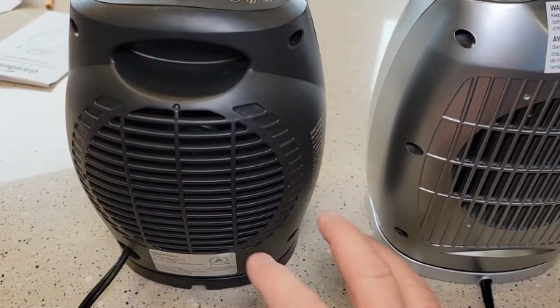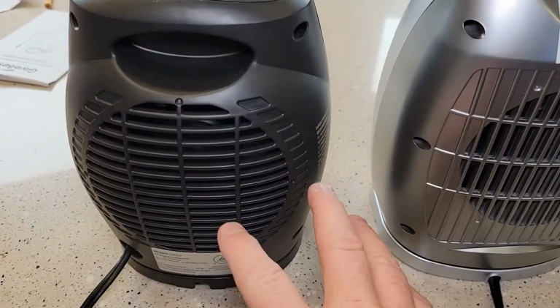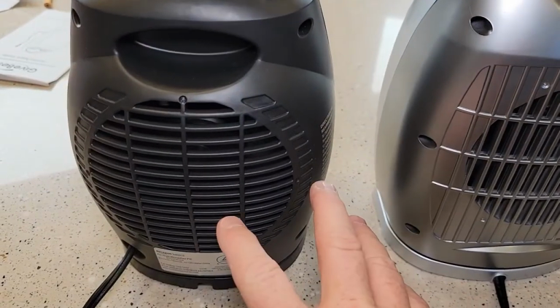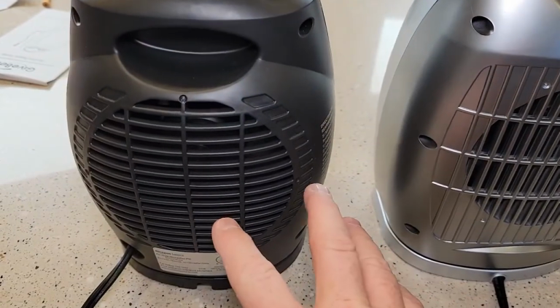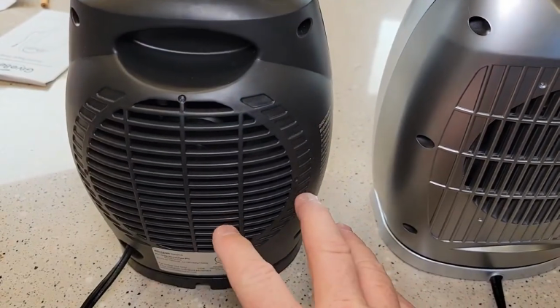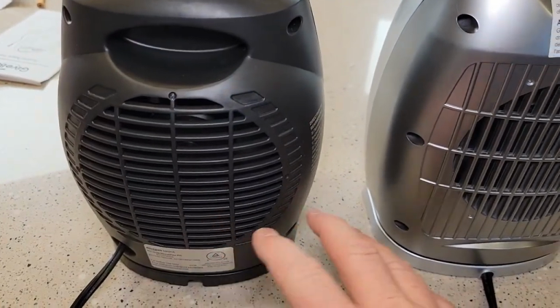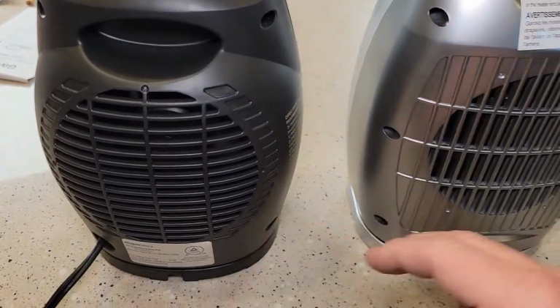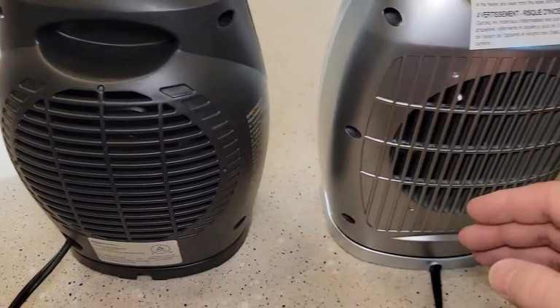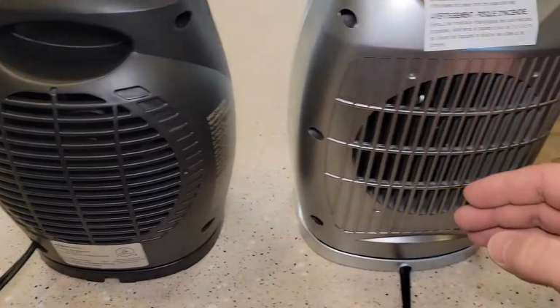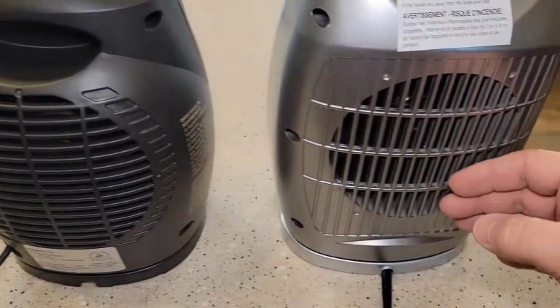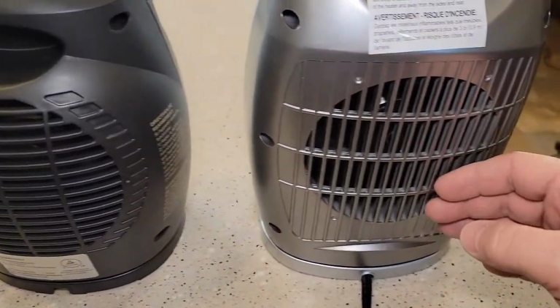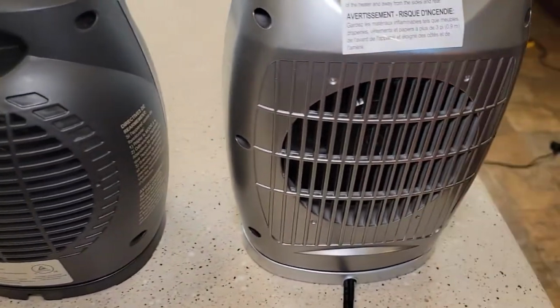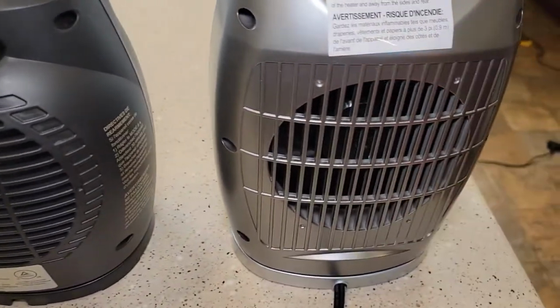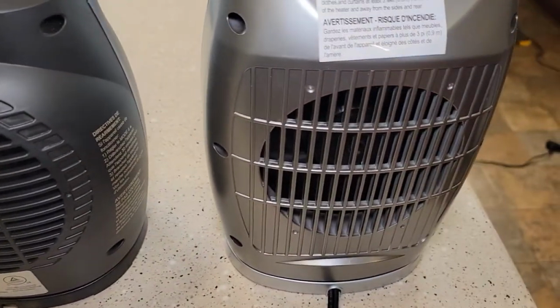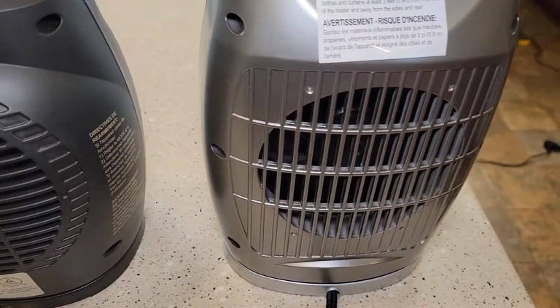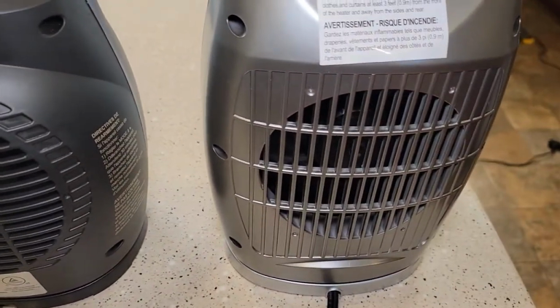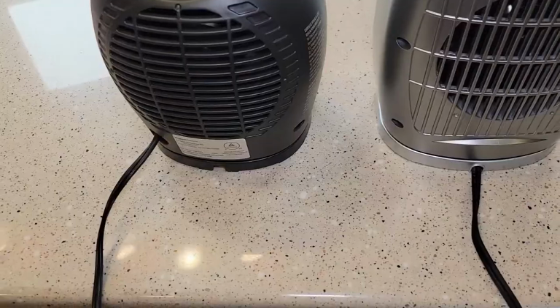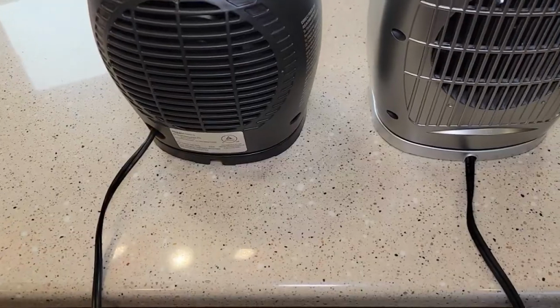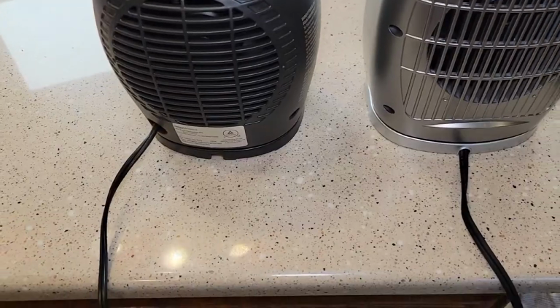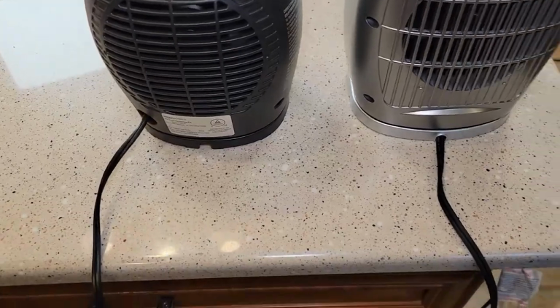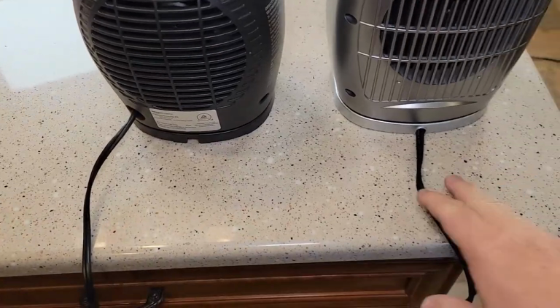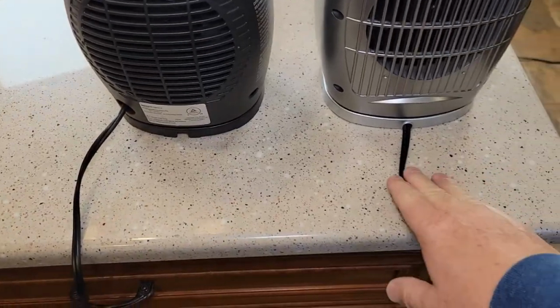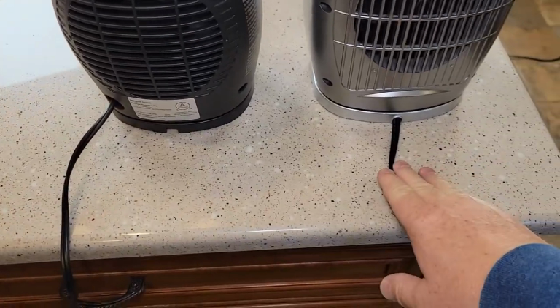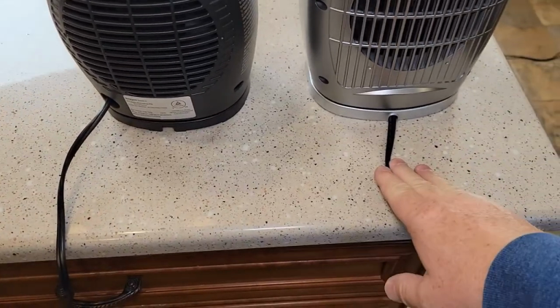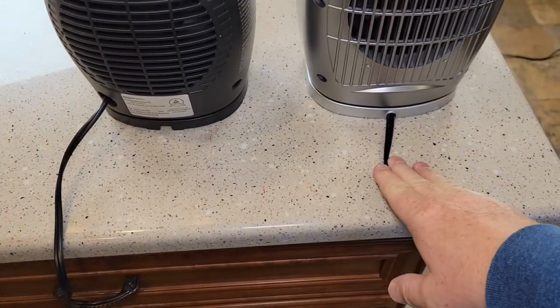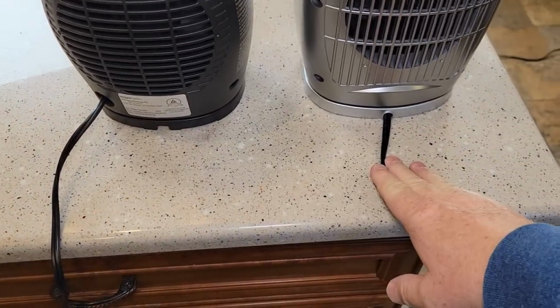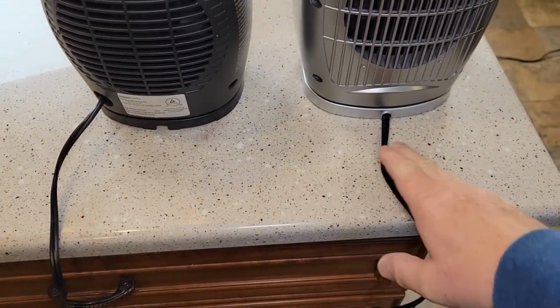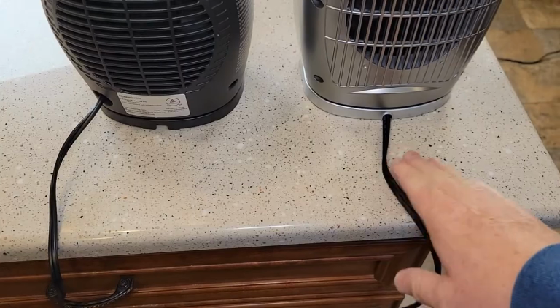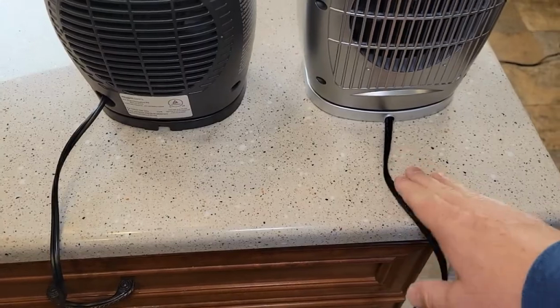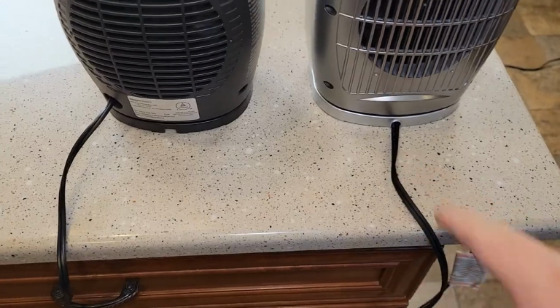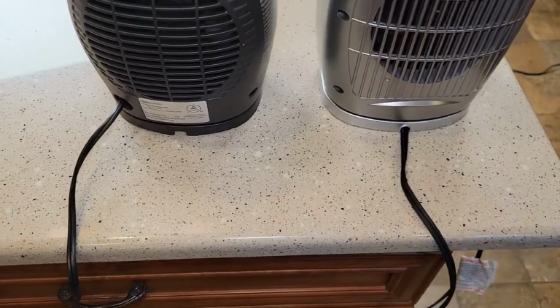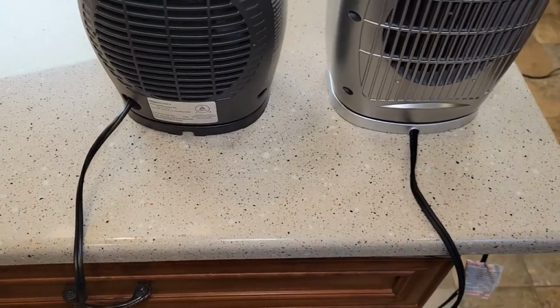Around back, here's what the heaters look like. They both come with cords that are six feet long.